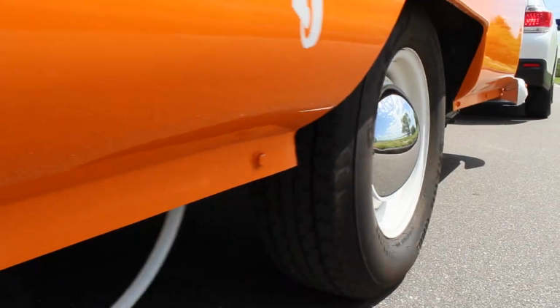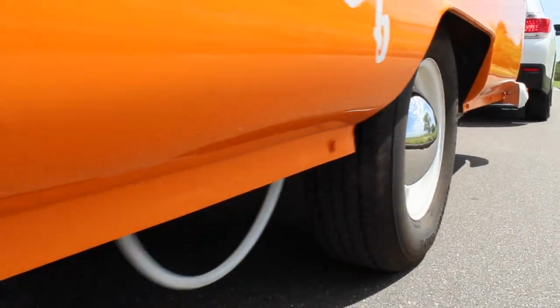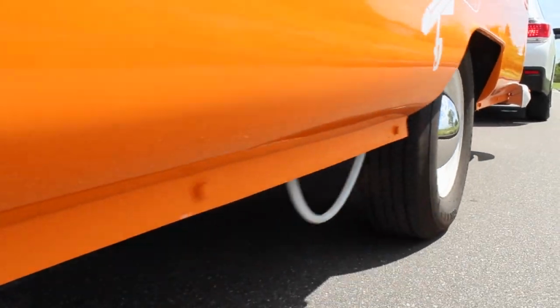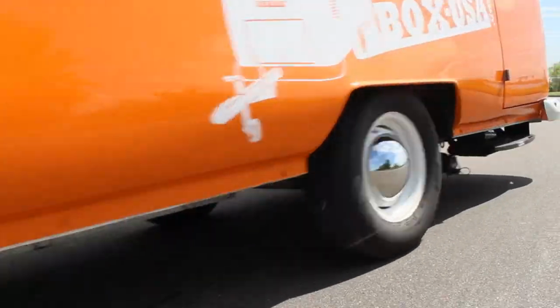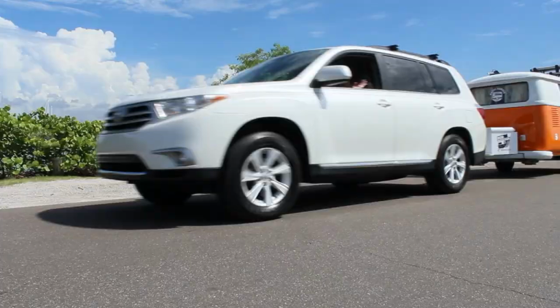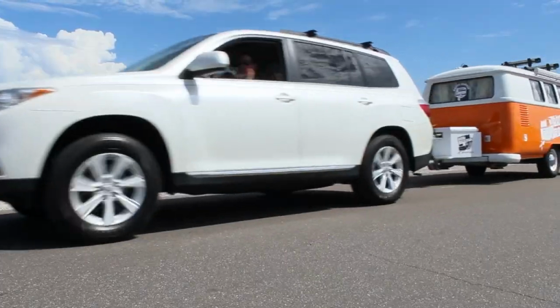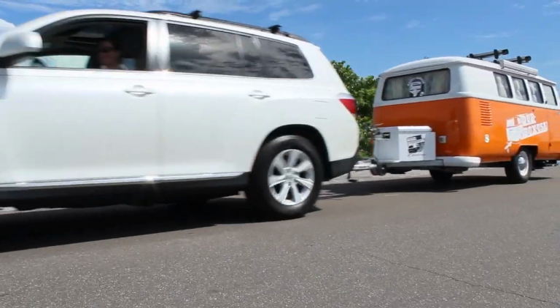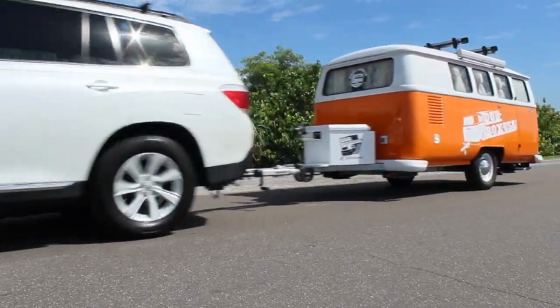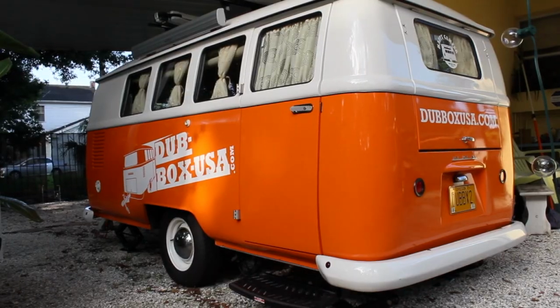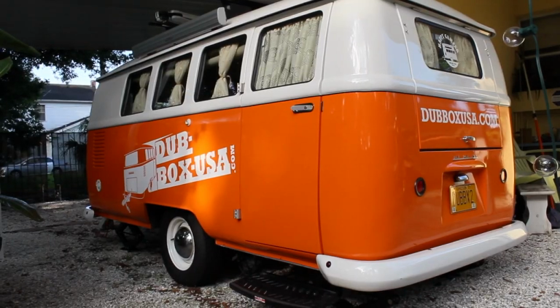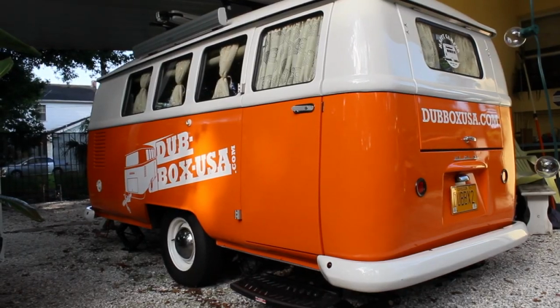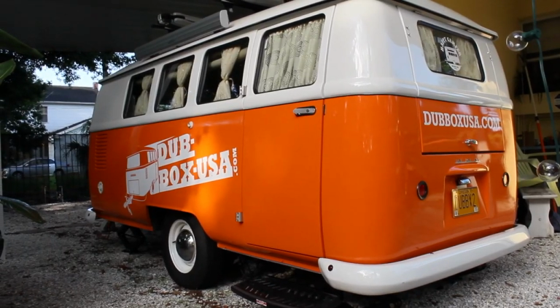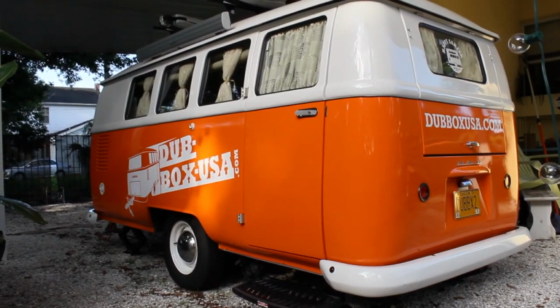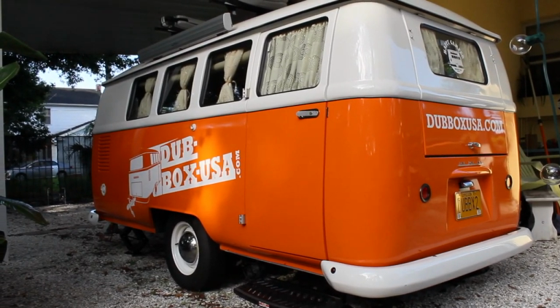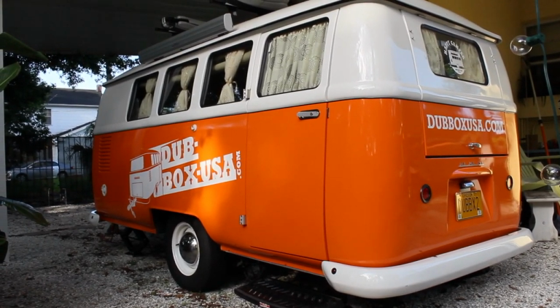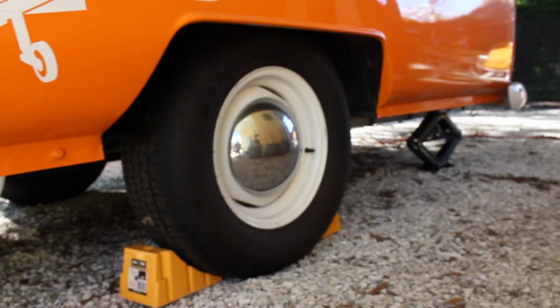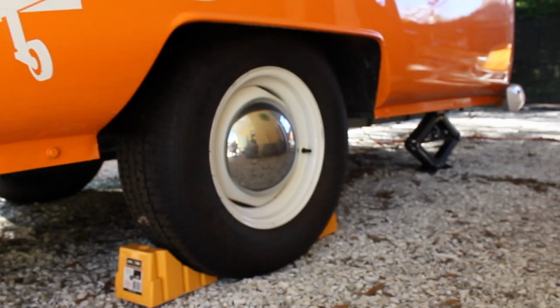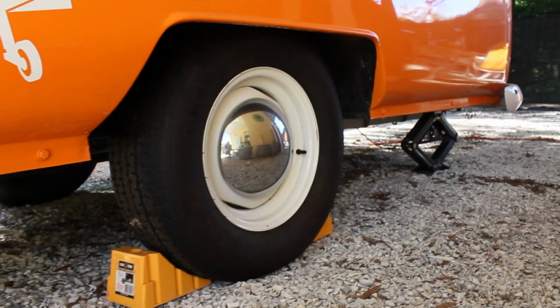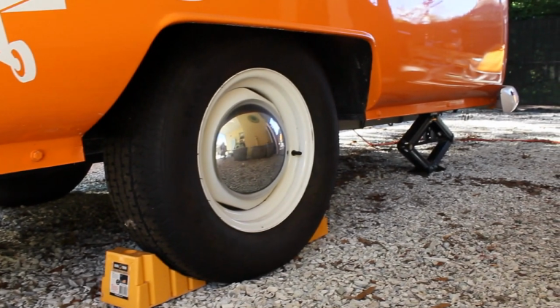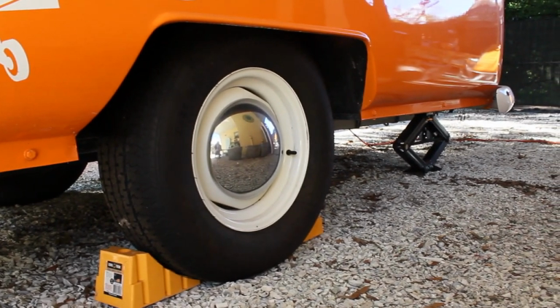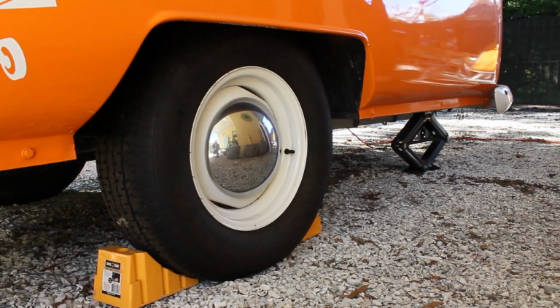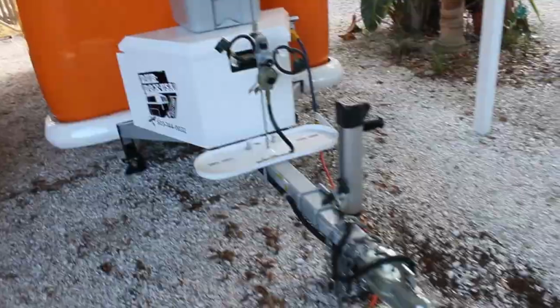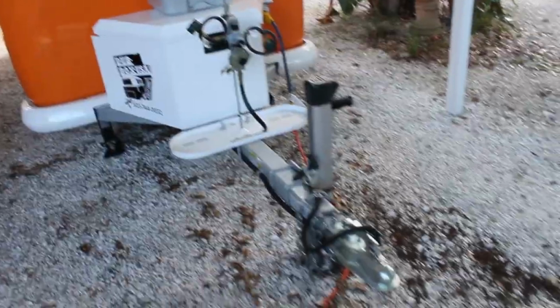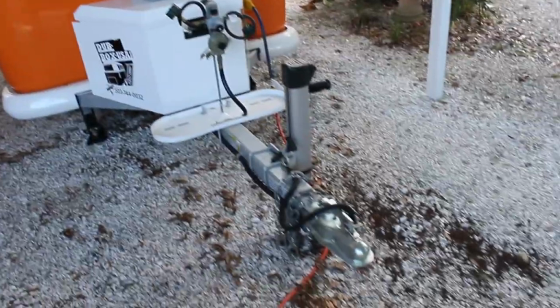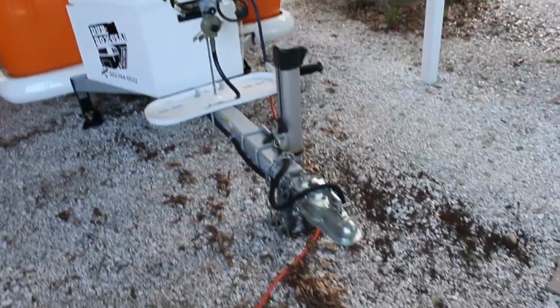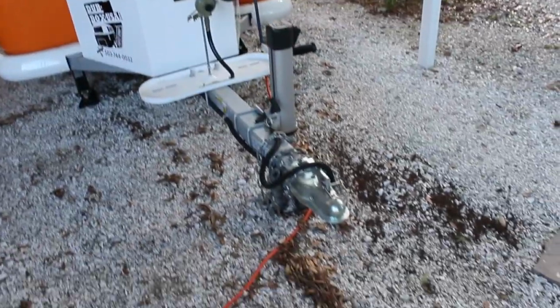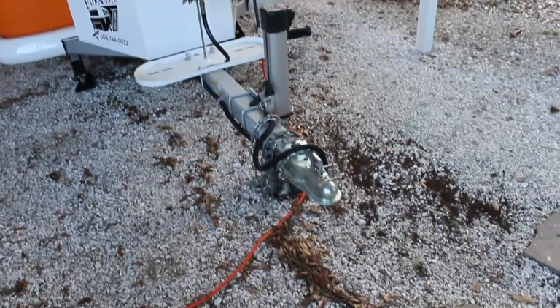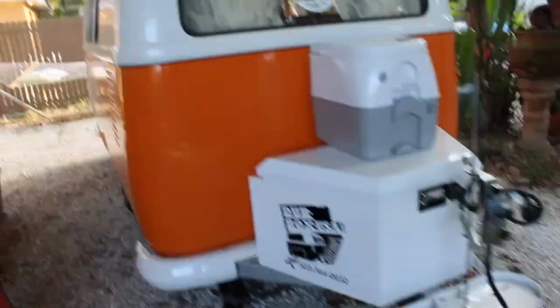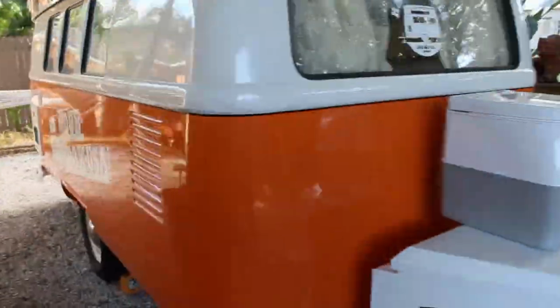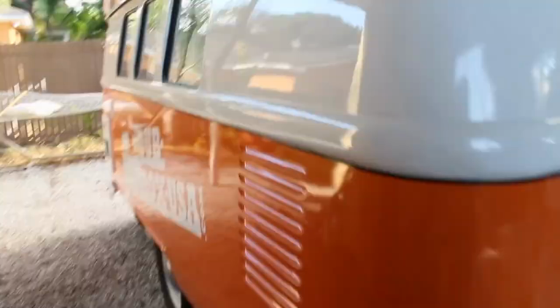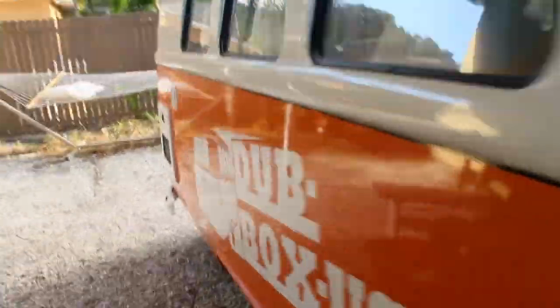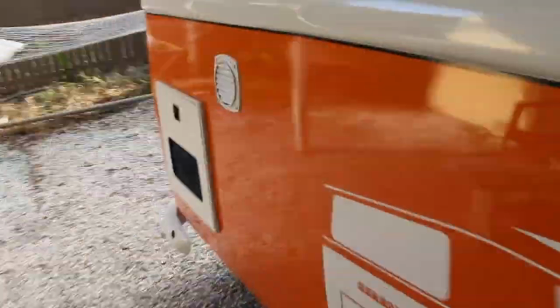It can be towed by a small vehicle and fits in a residential garage. When parked, there are four stabilizers and one tongue jack that keep things level.